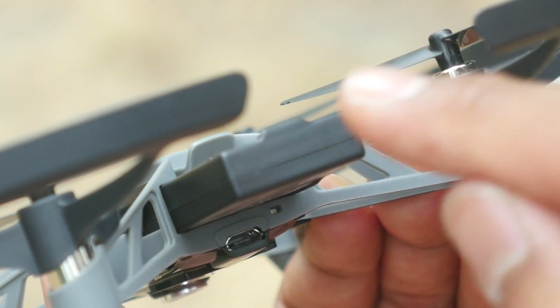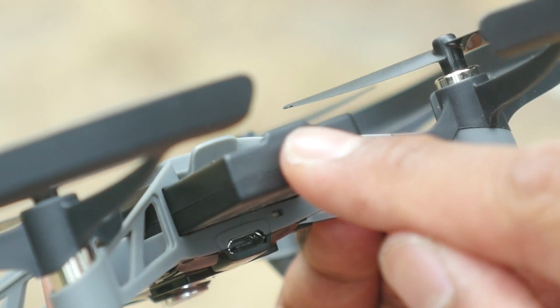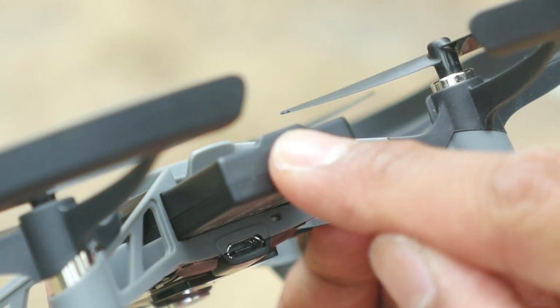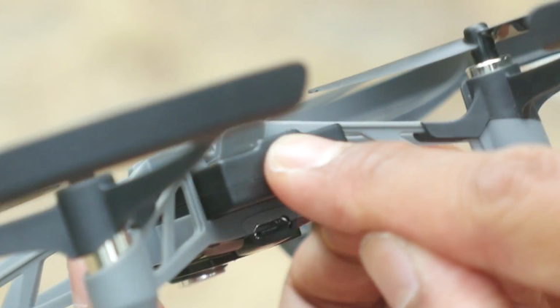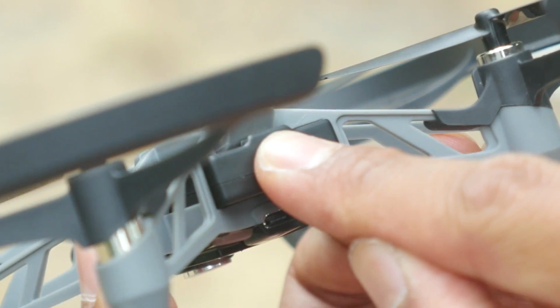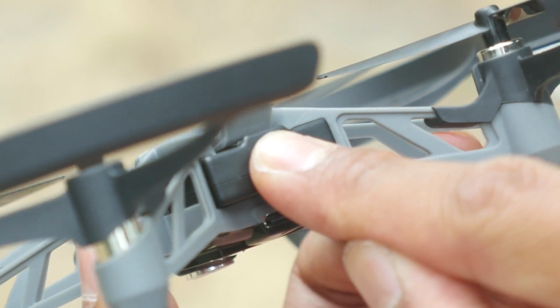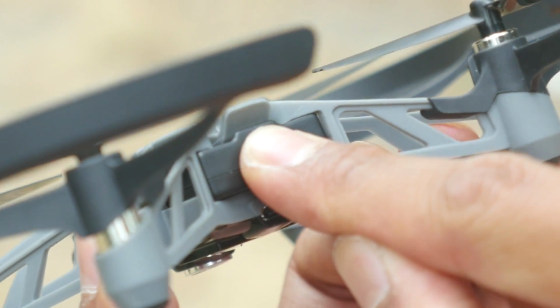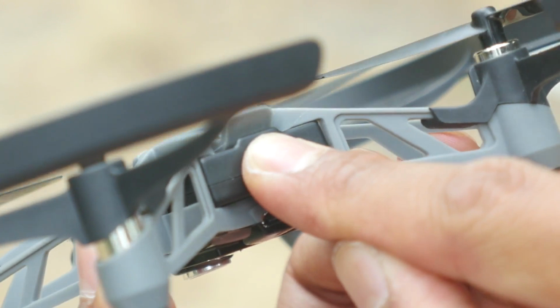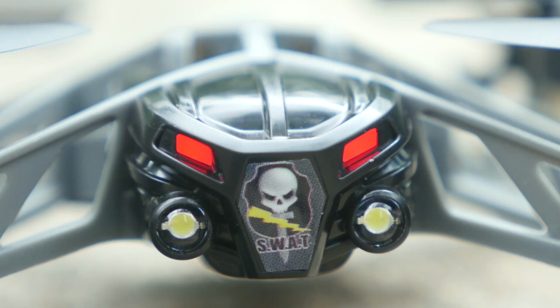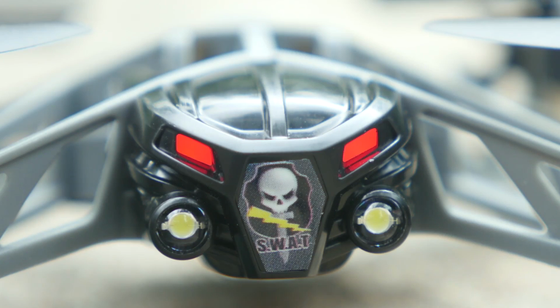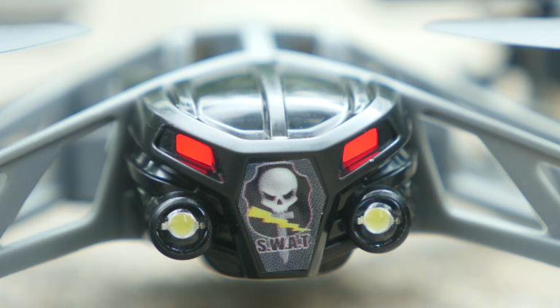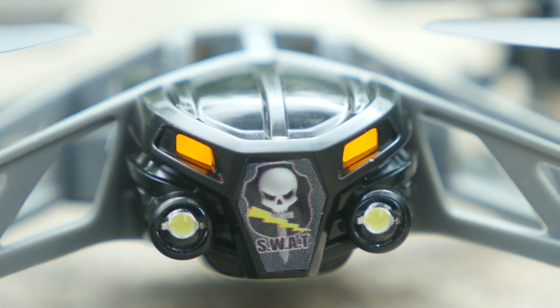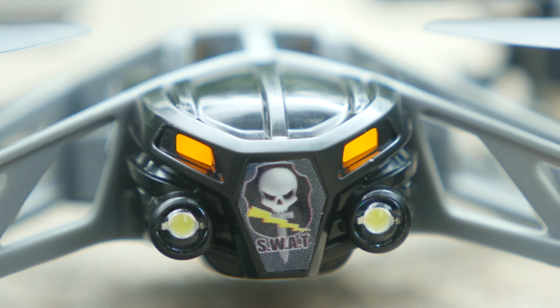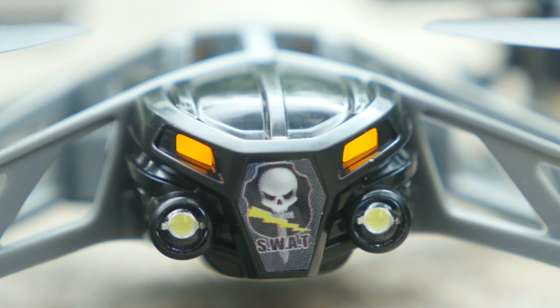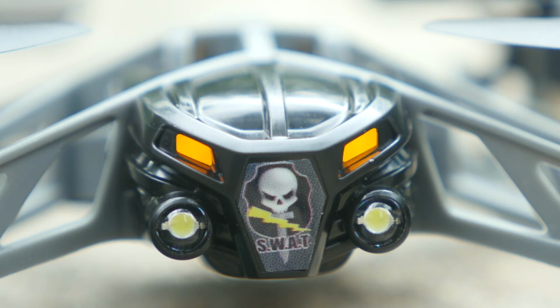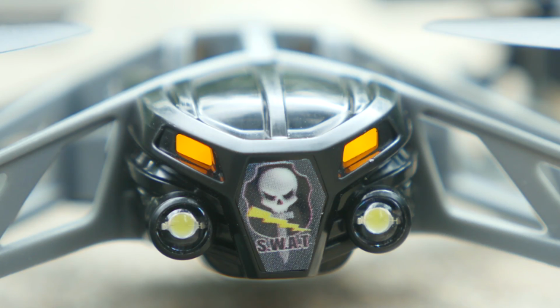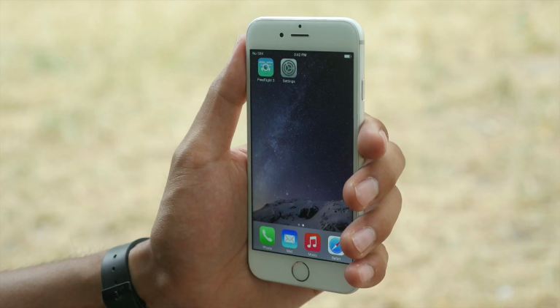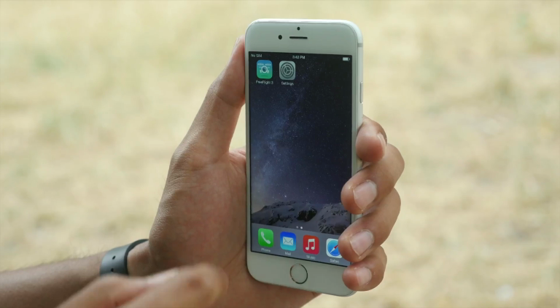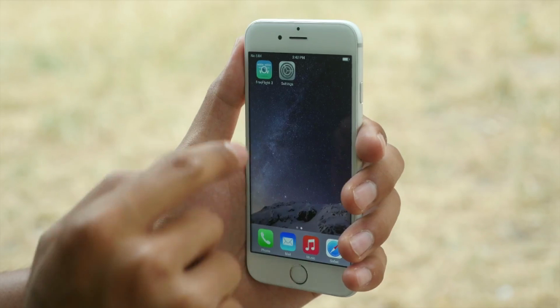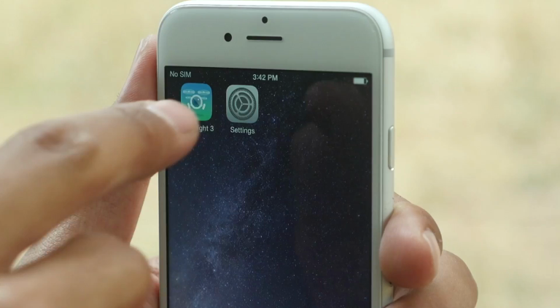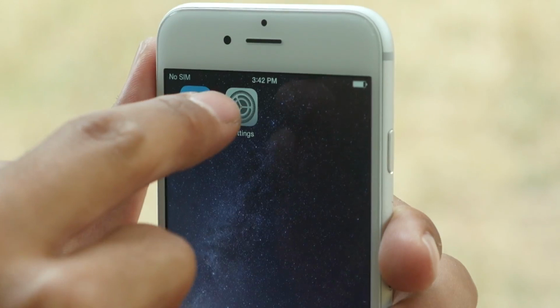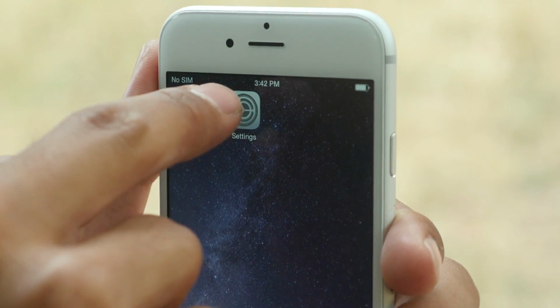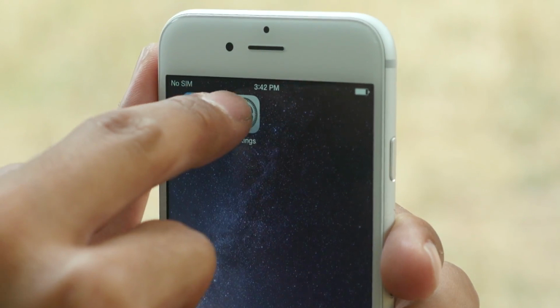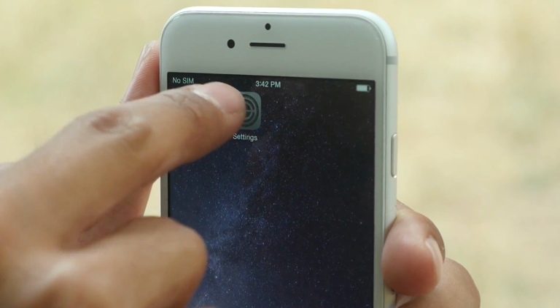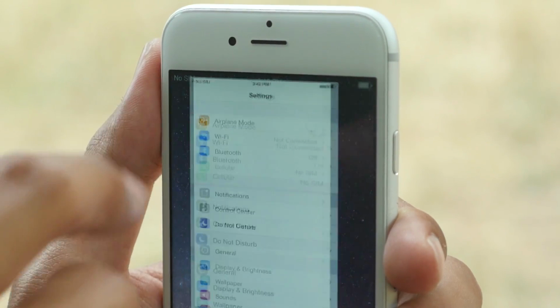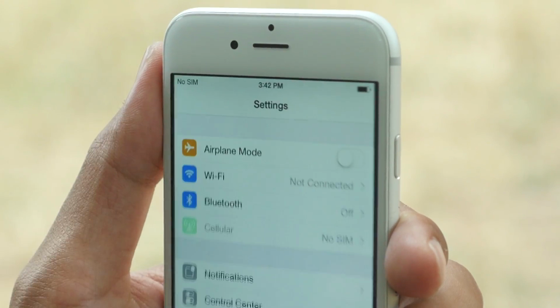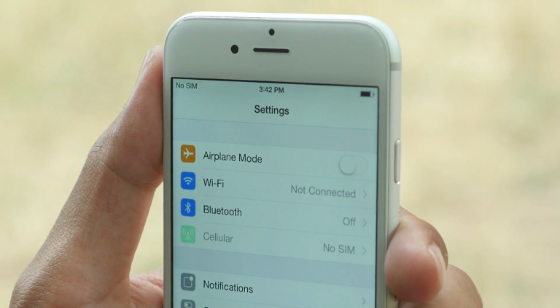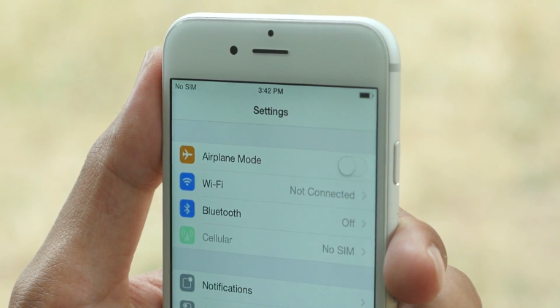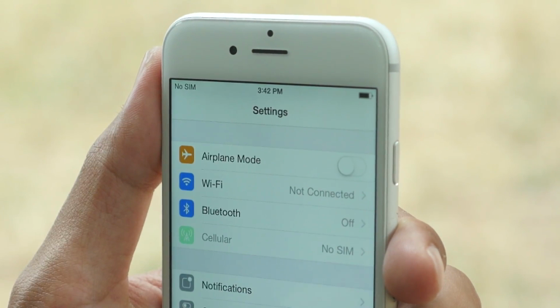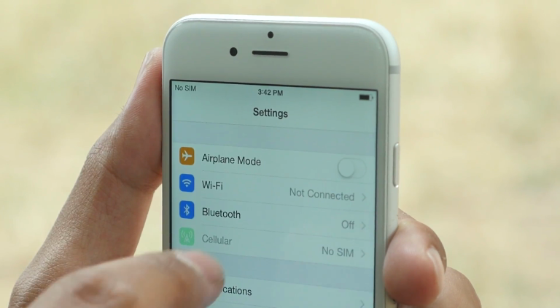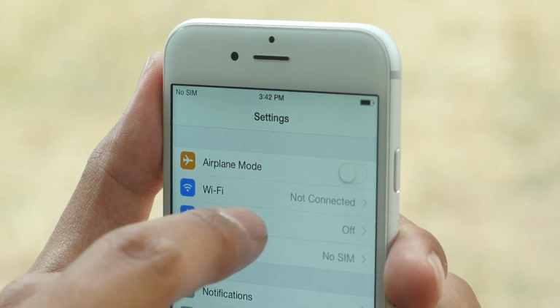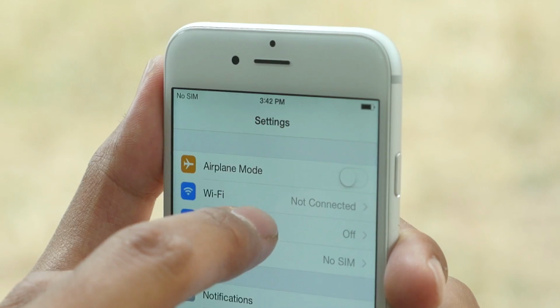Insert the battery. Connect your smartphone or tablet via Bluetooth.